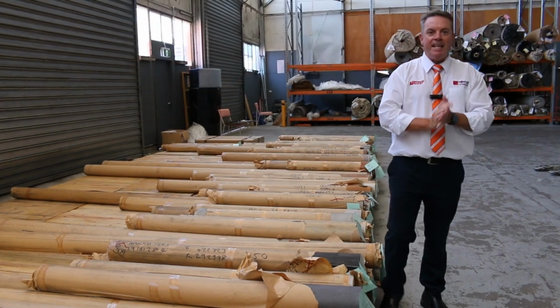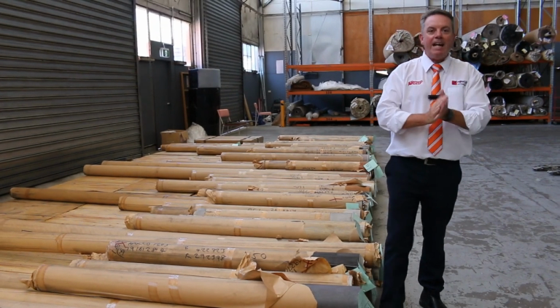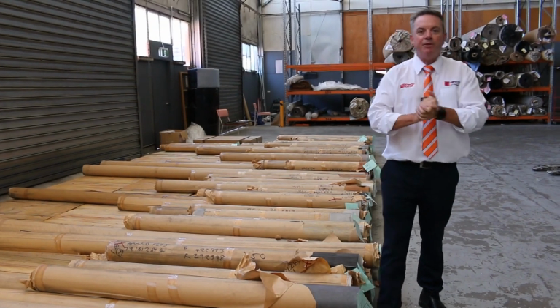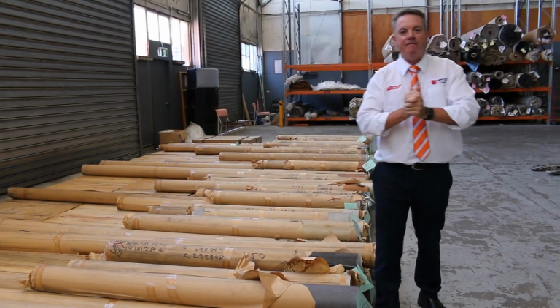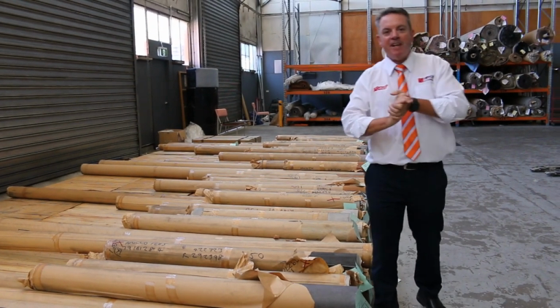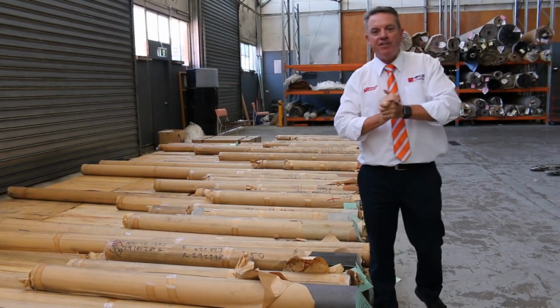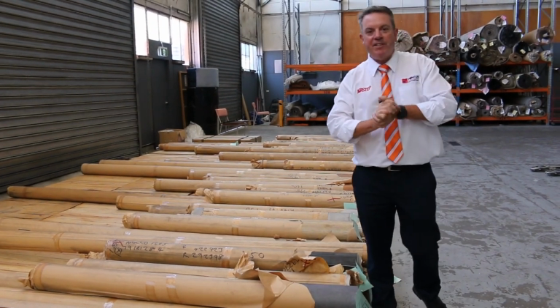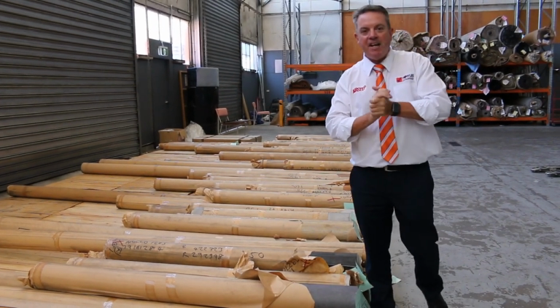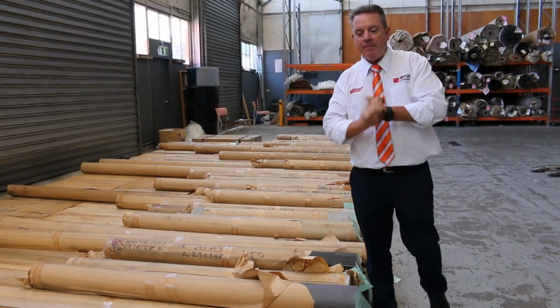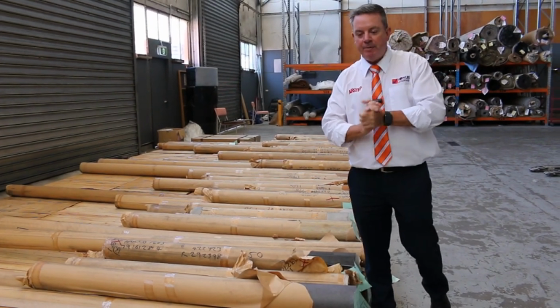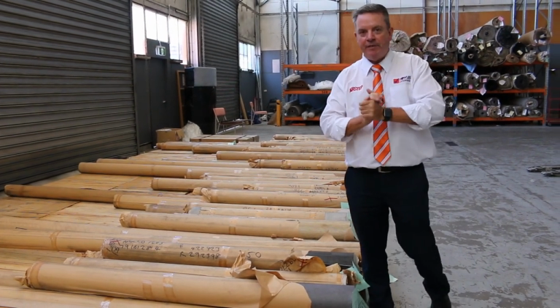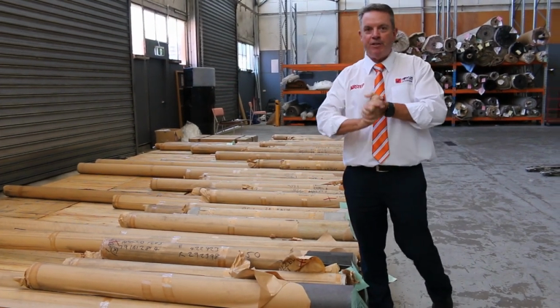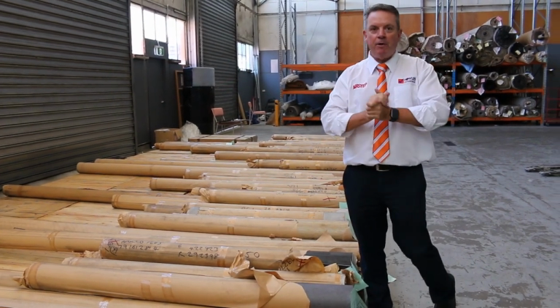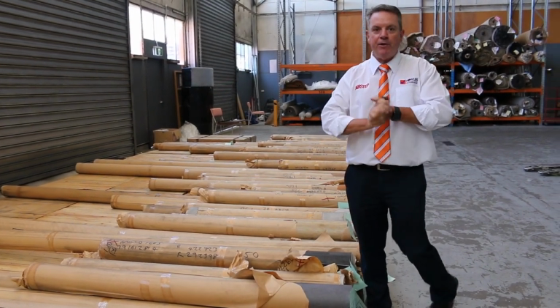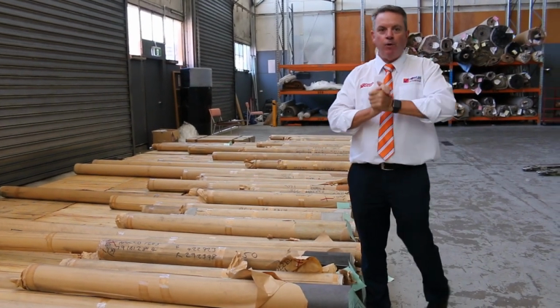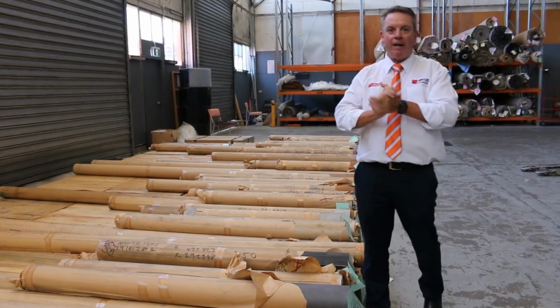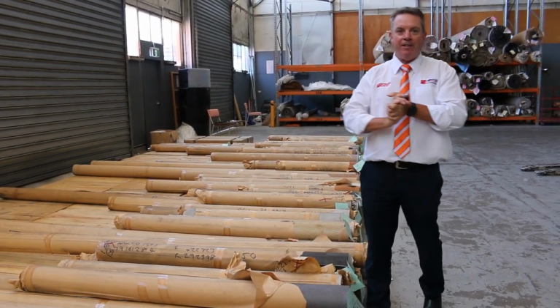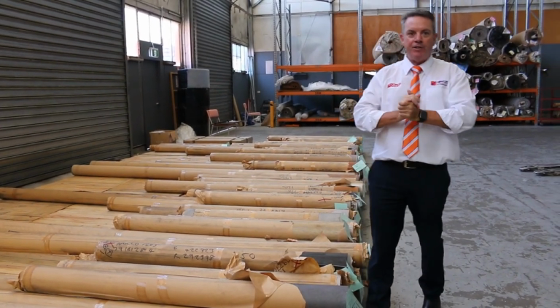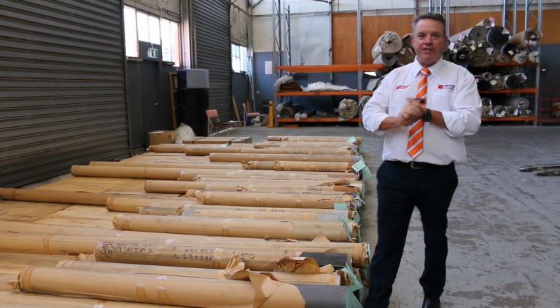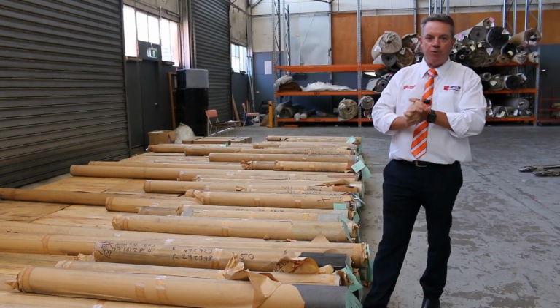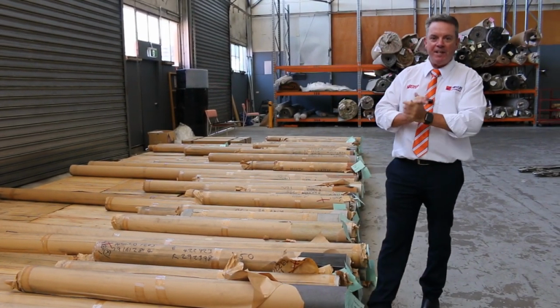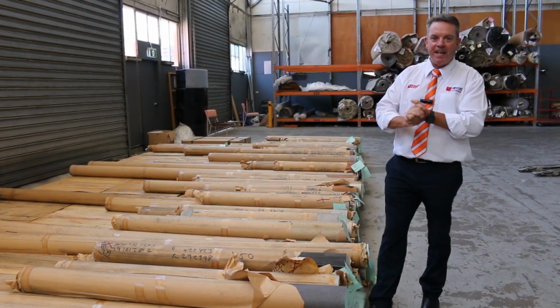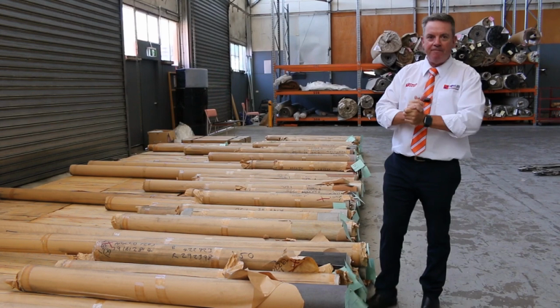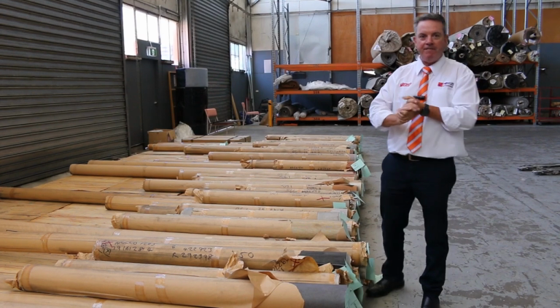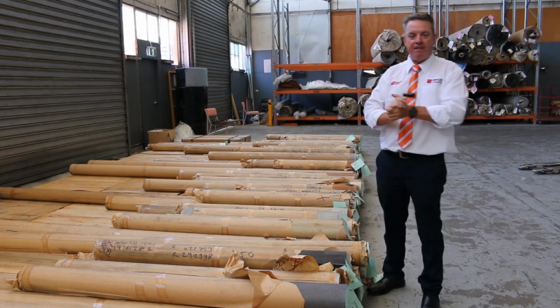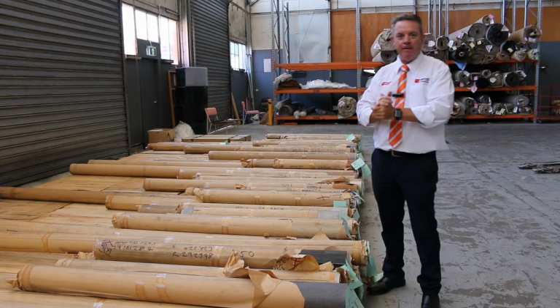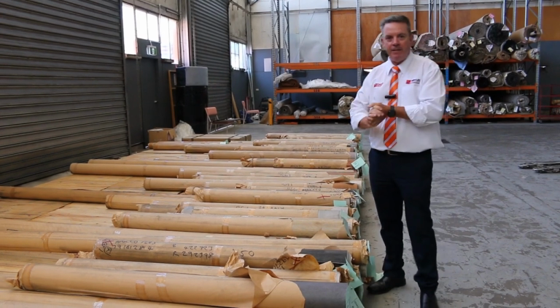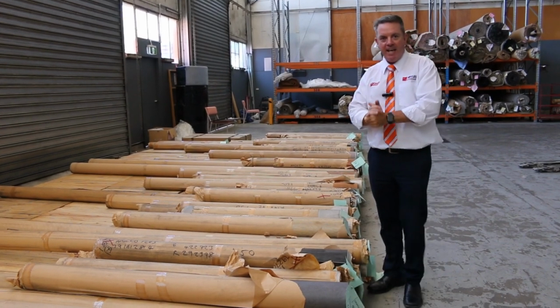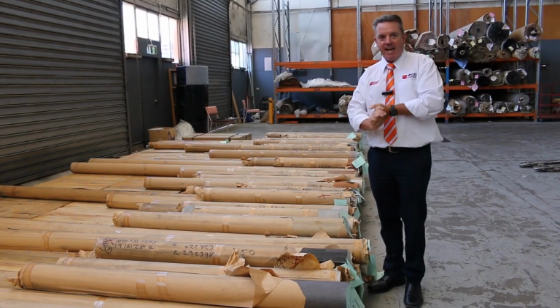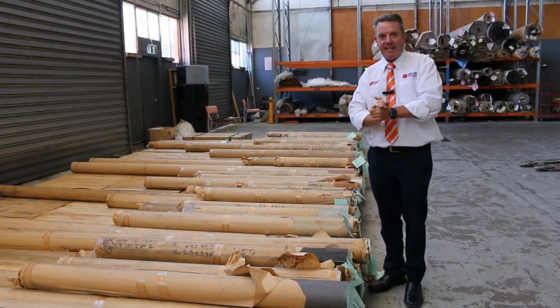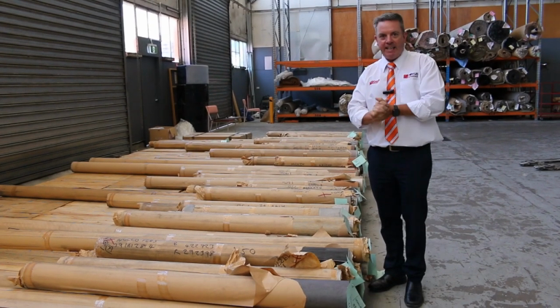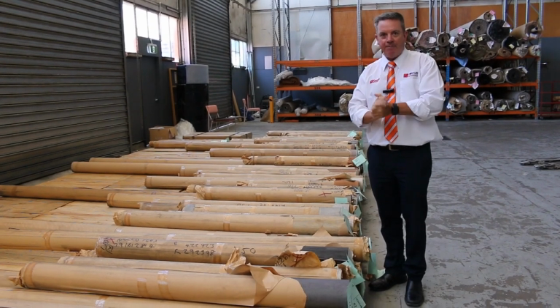G'day, I'm John from Fowles Auction and Sales. I'm here to preview tomorrow's floor covering auction — that's Wednesday the 15th of February at 10am.